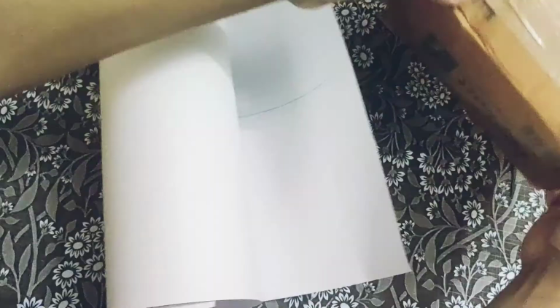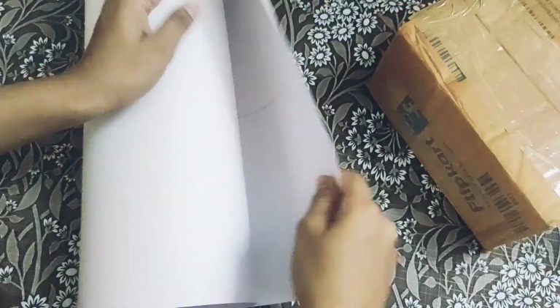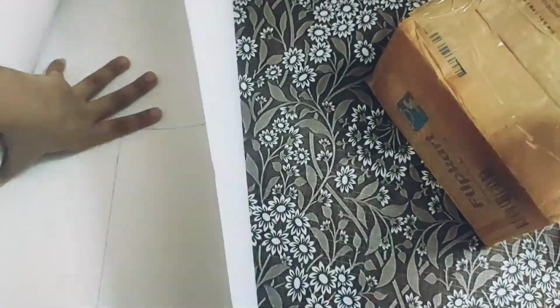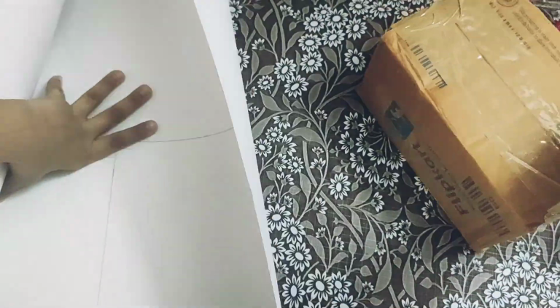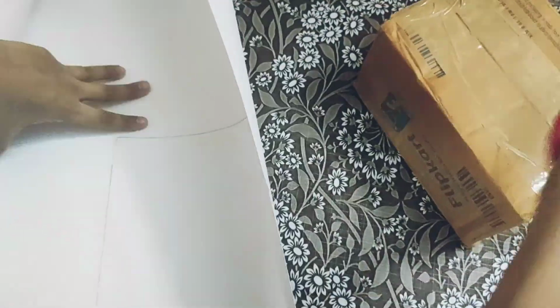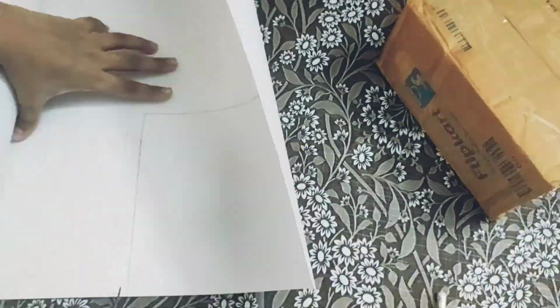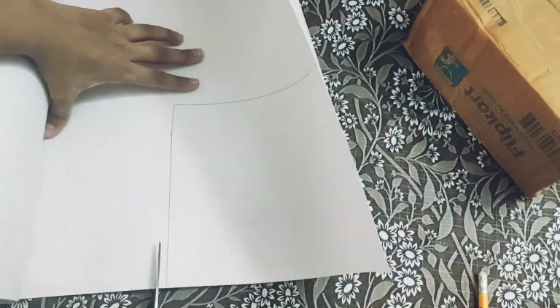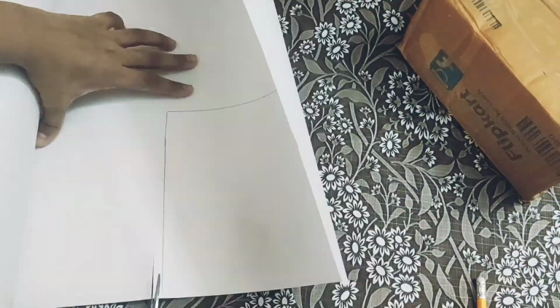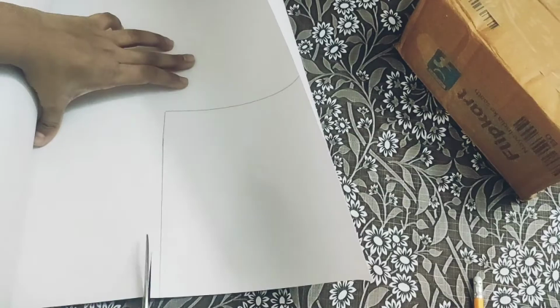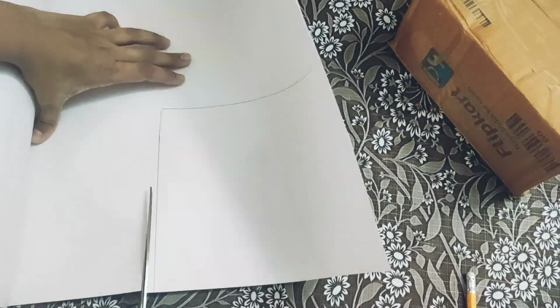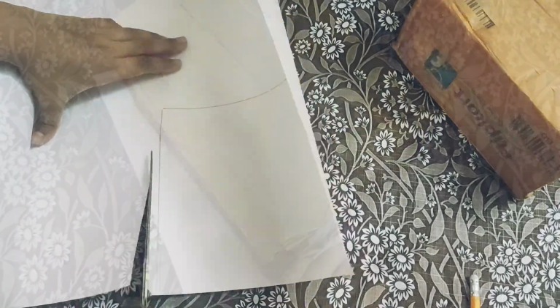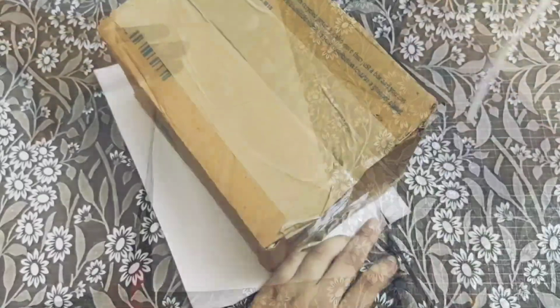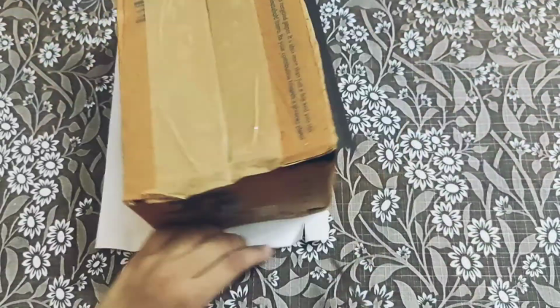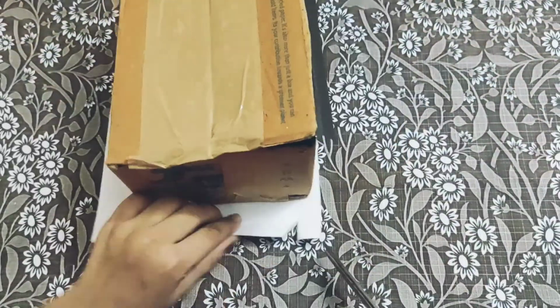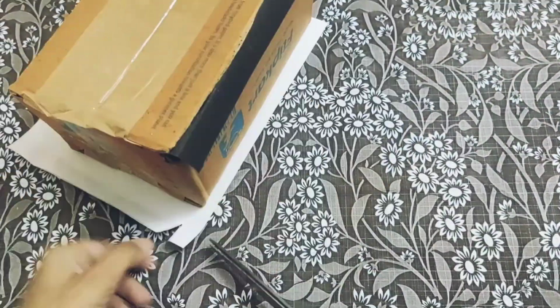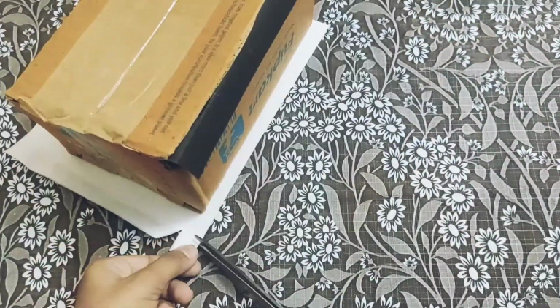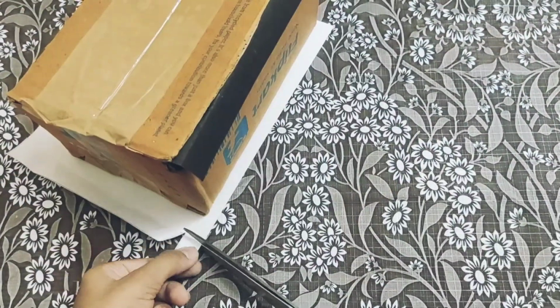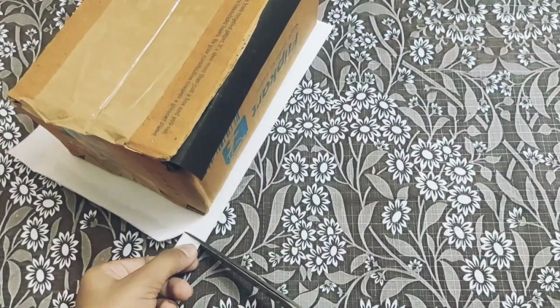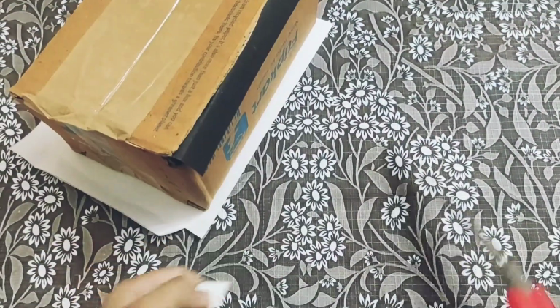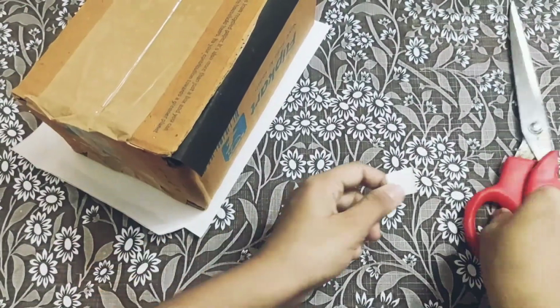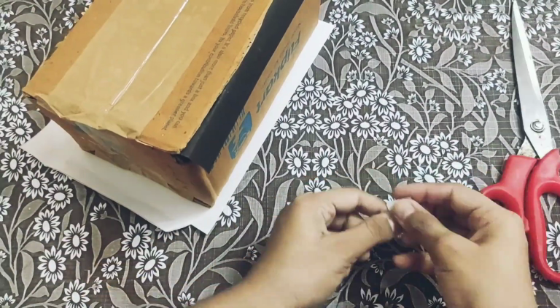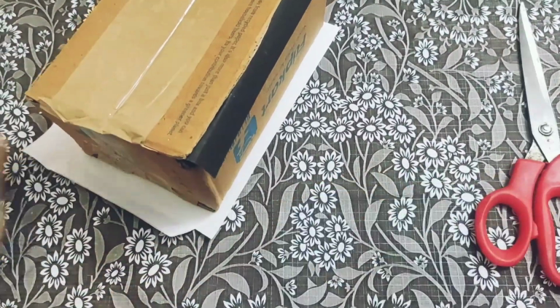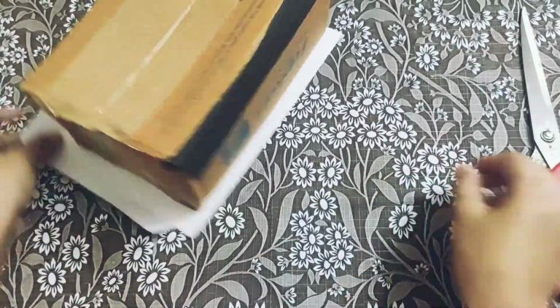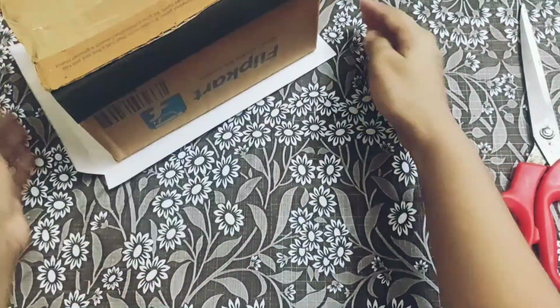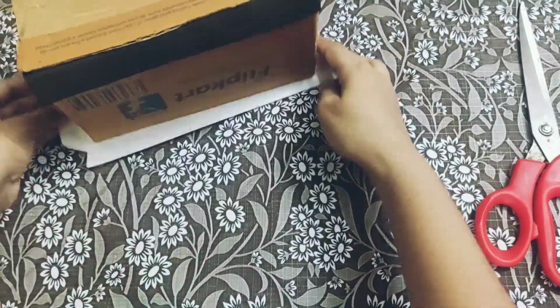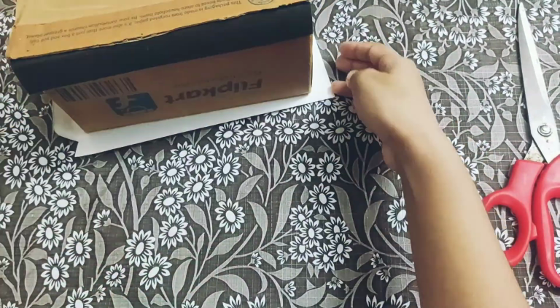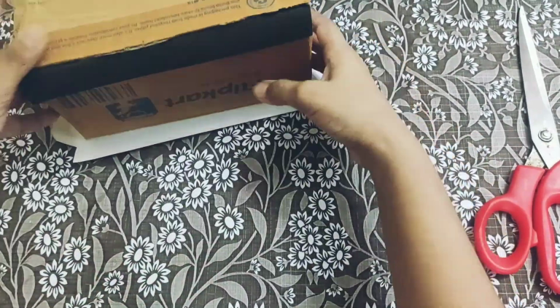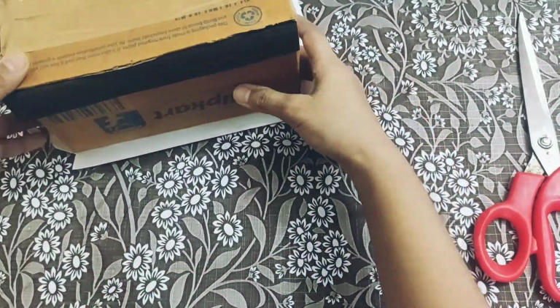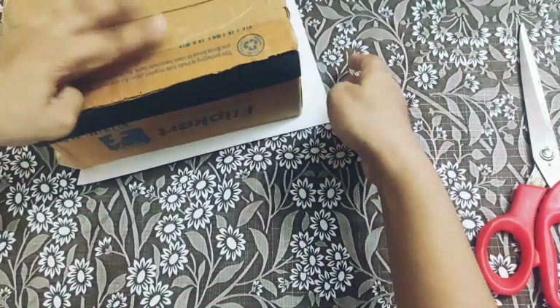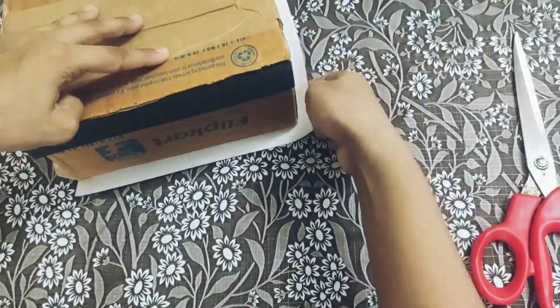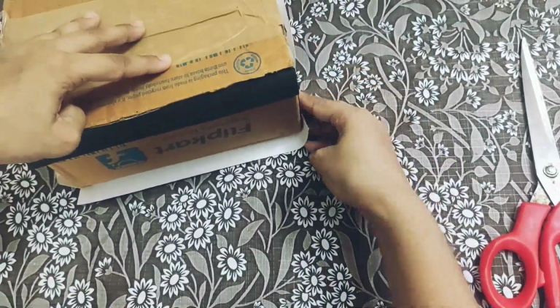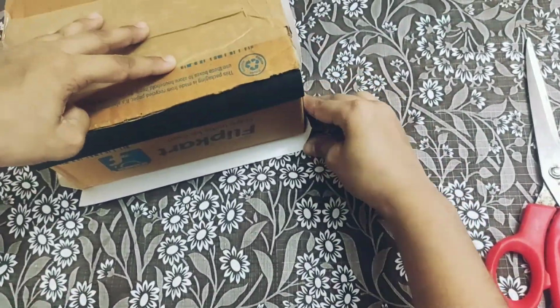Now cut the white chart according to the length and breadth of the box and paste it over it.